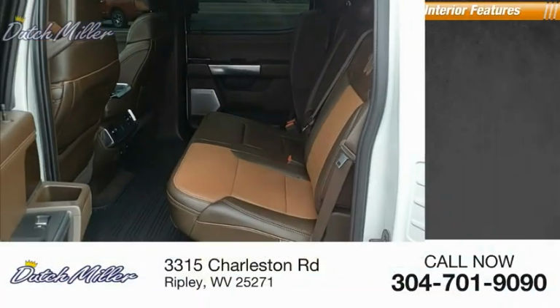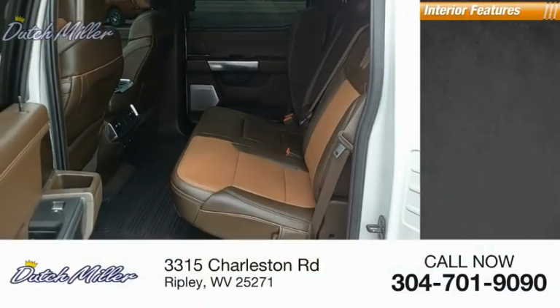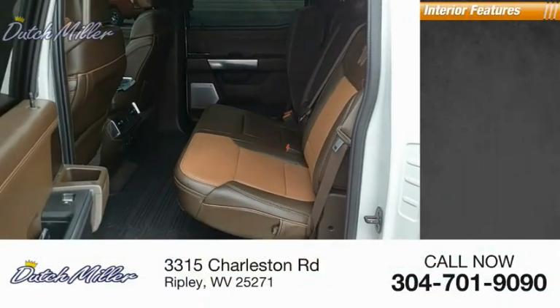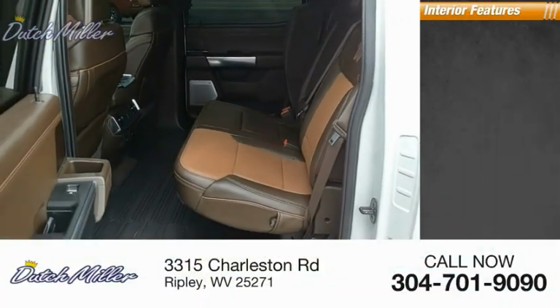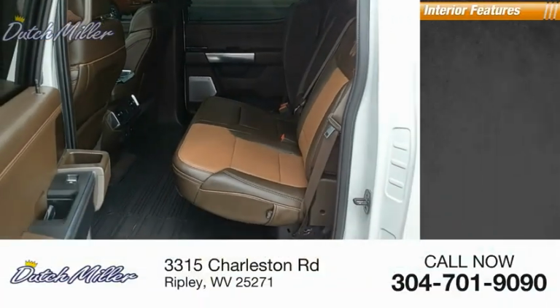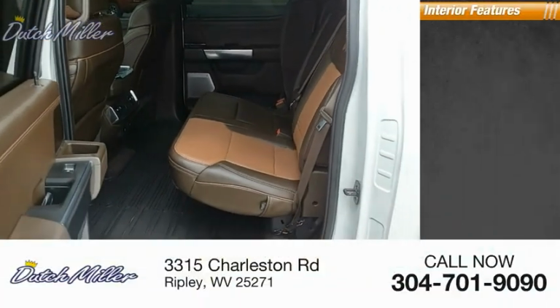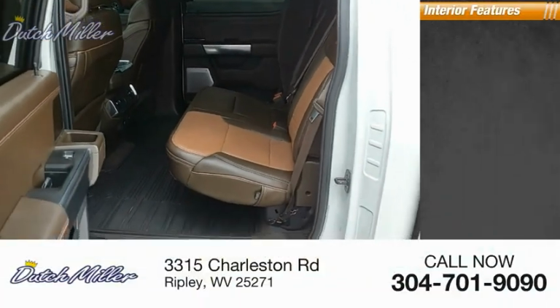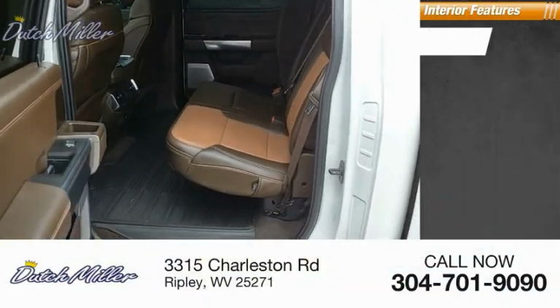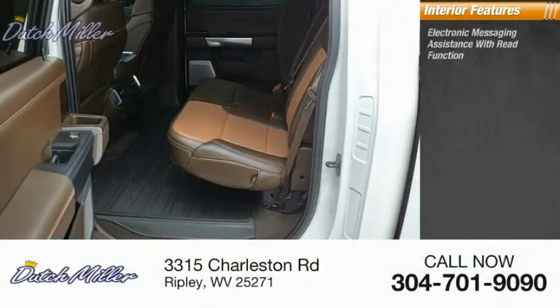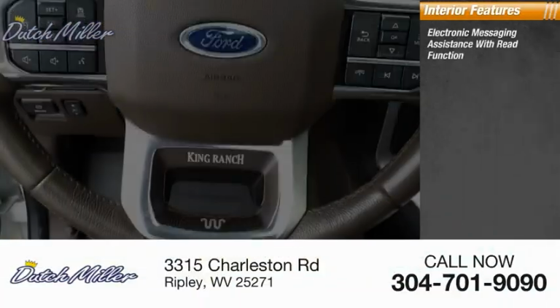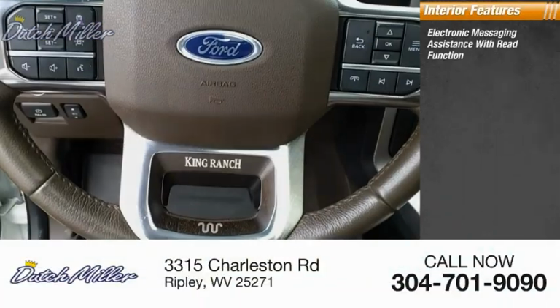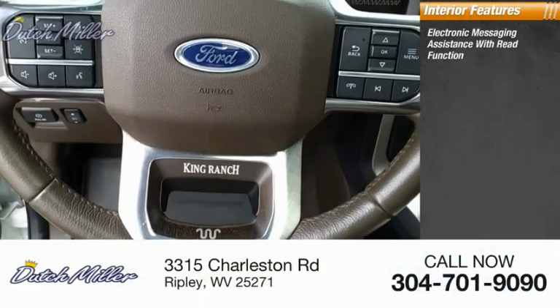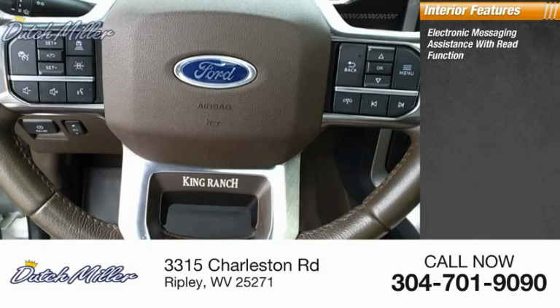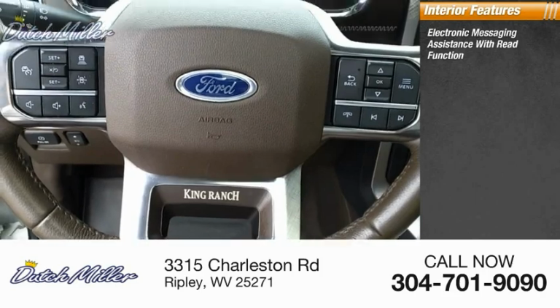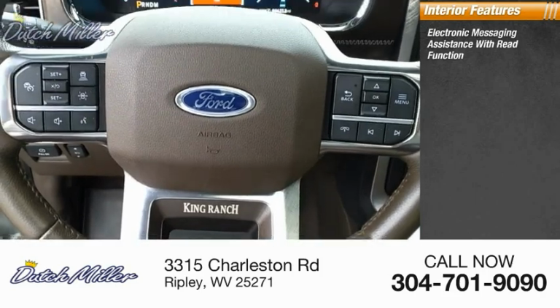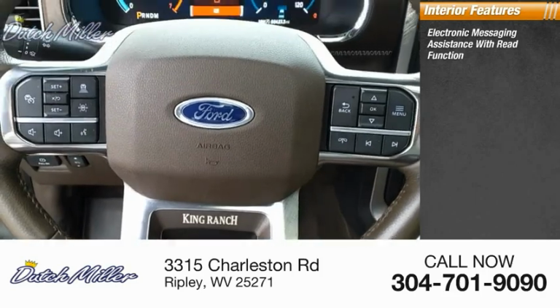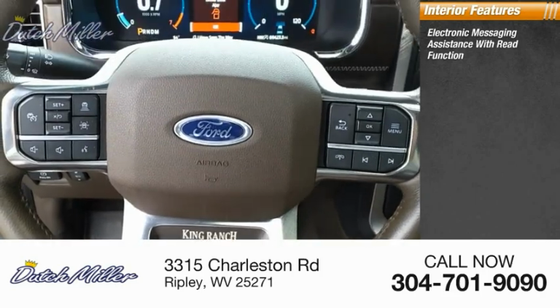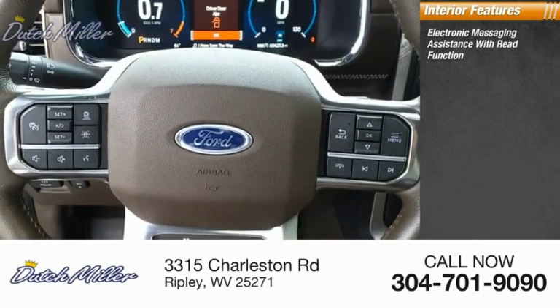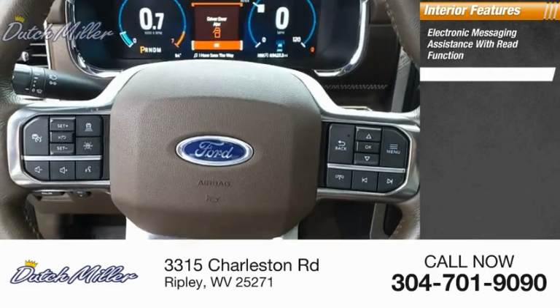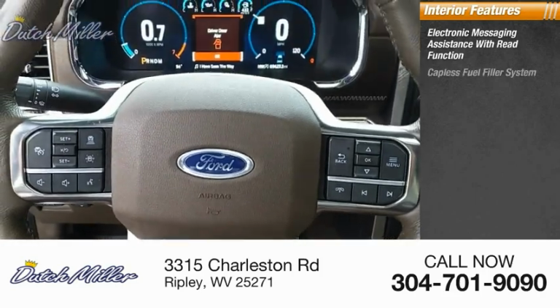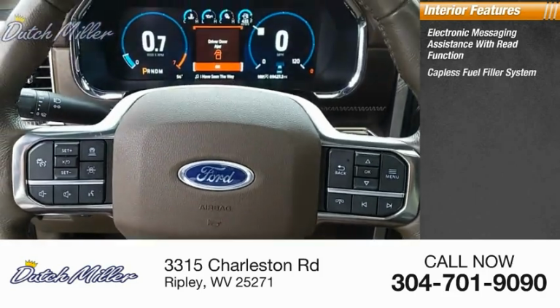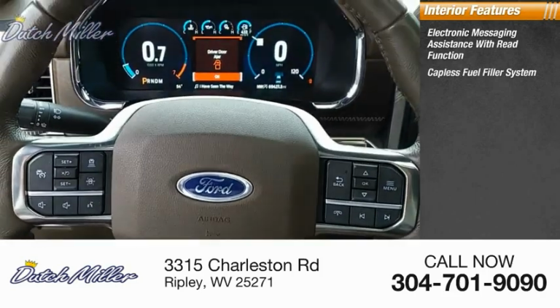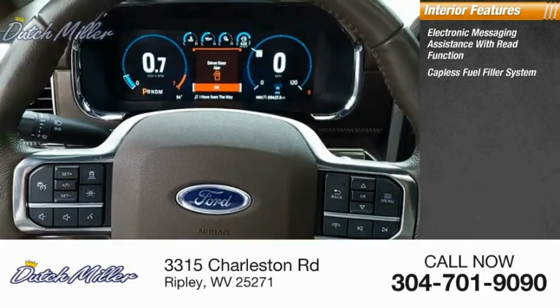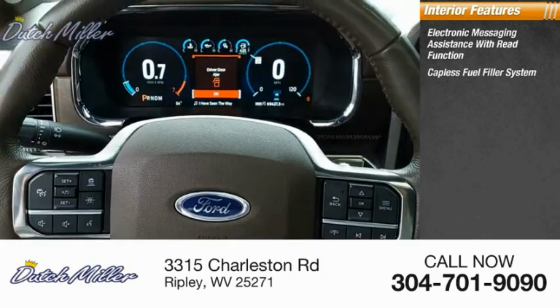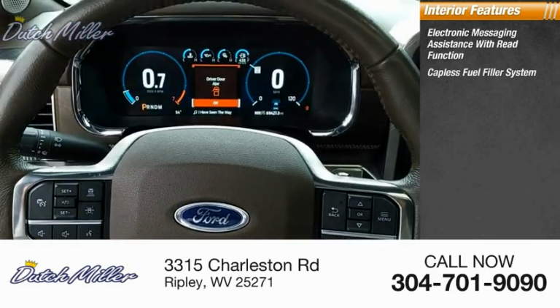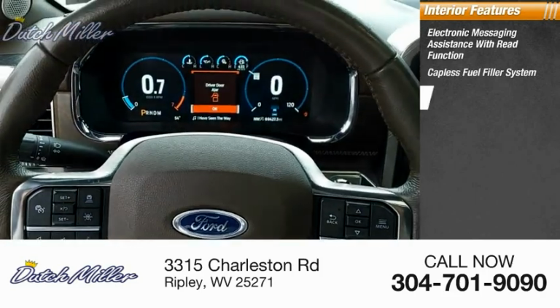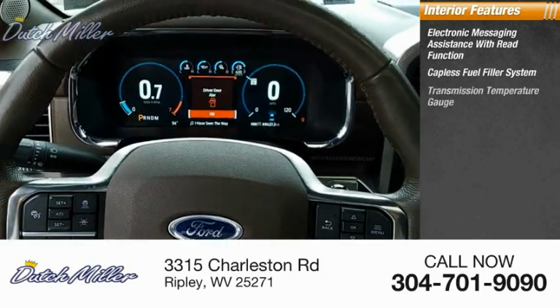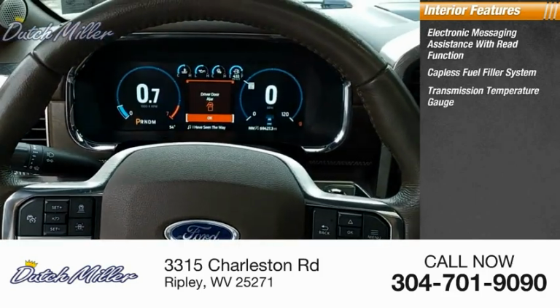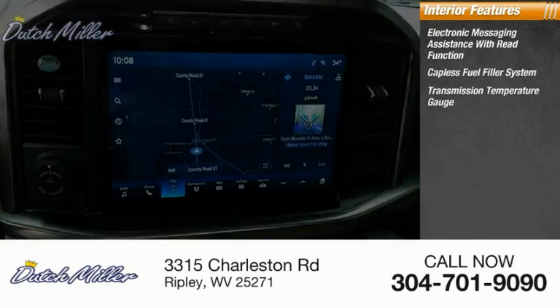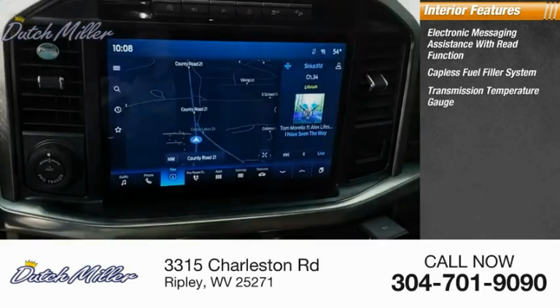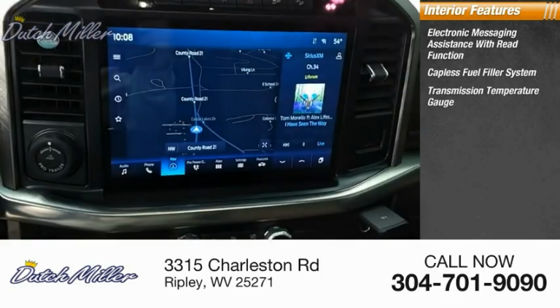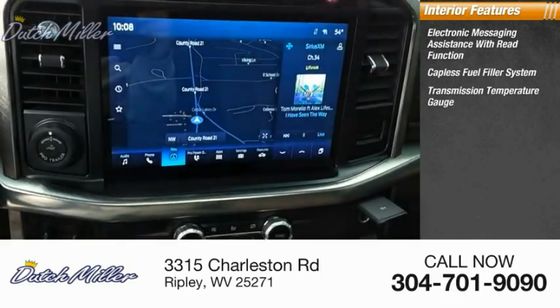Inside you'll find electronic messaging assistance with read function, catalyst fuel filler system, and transmission temperature gauge.